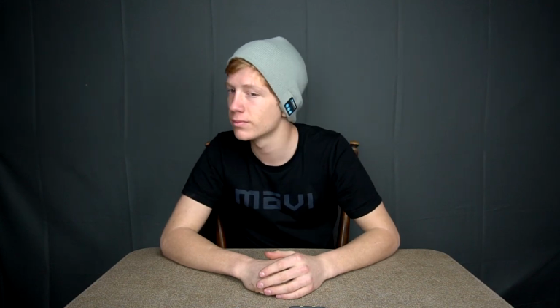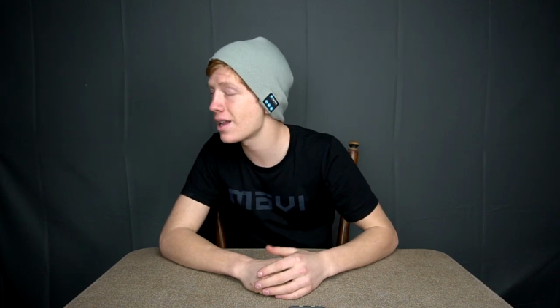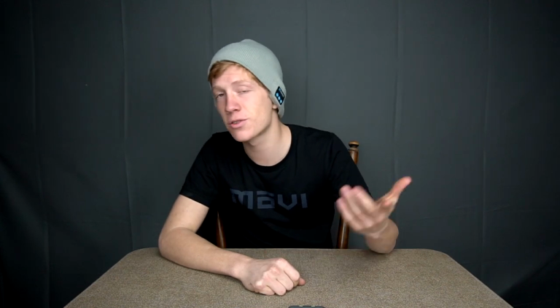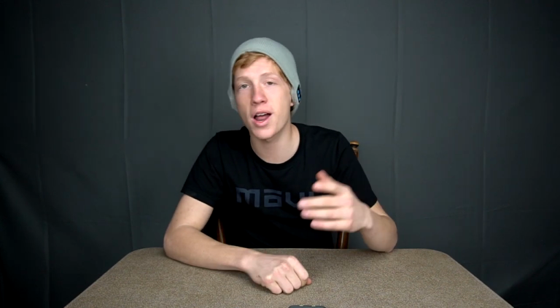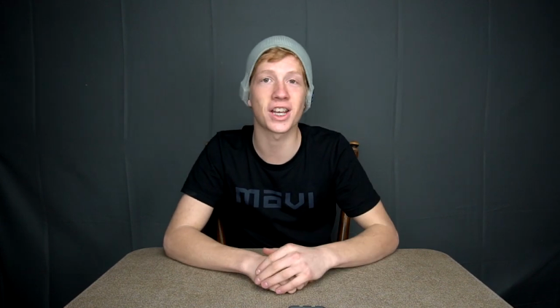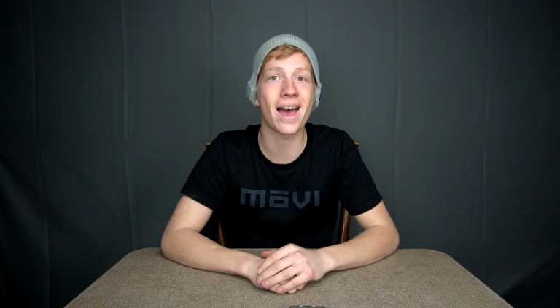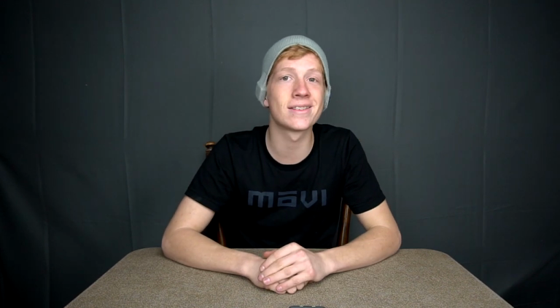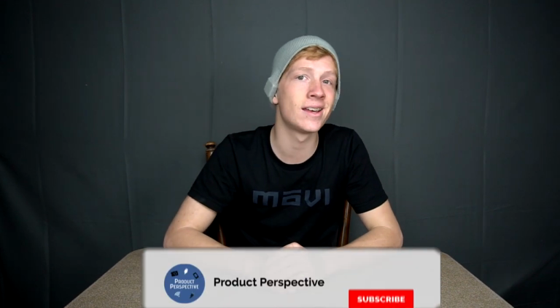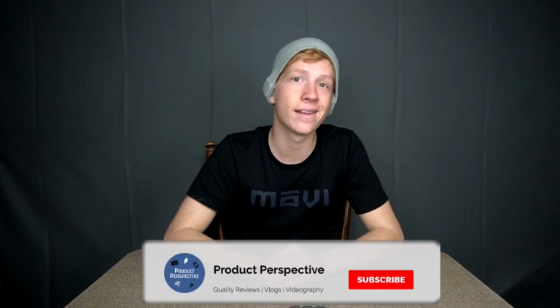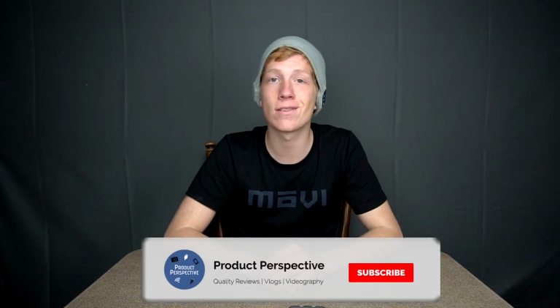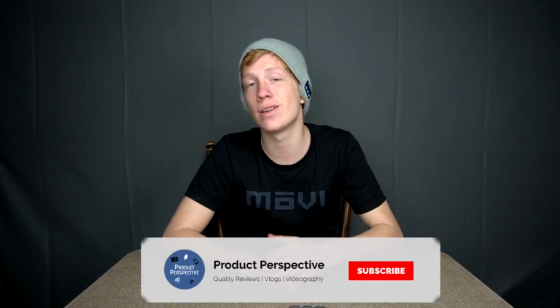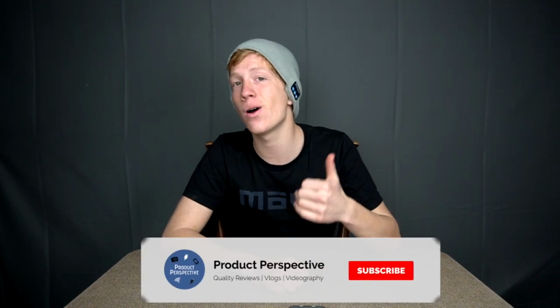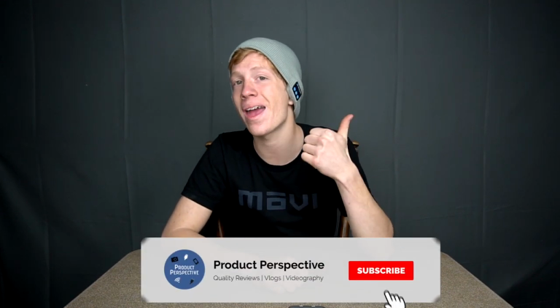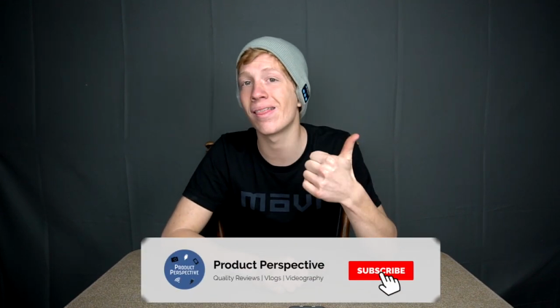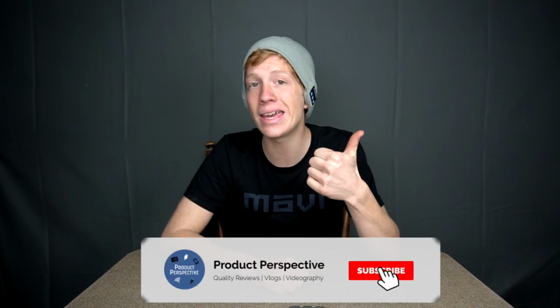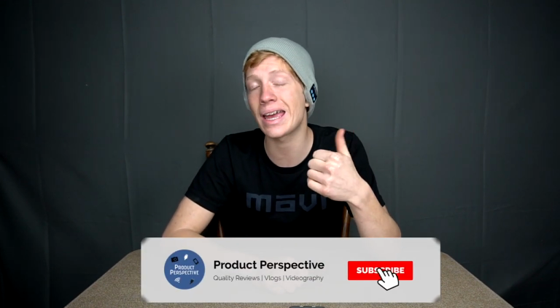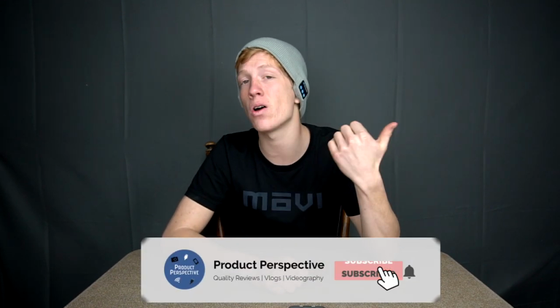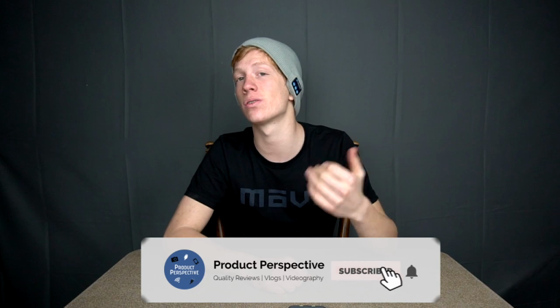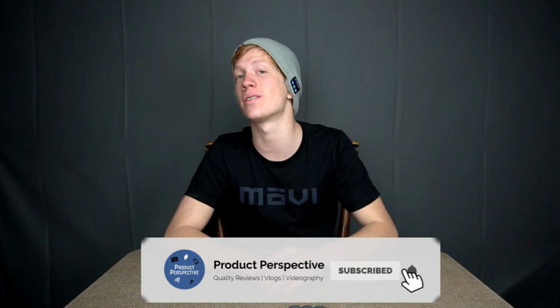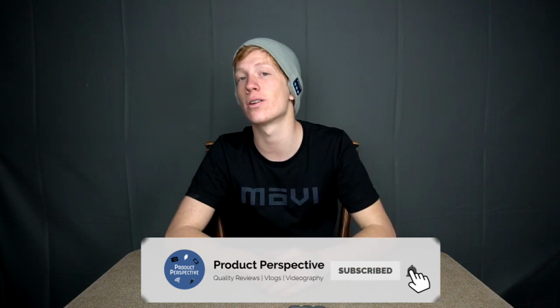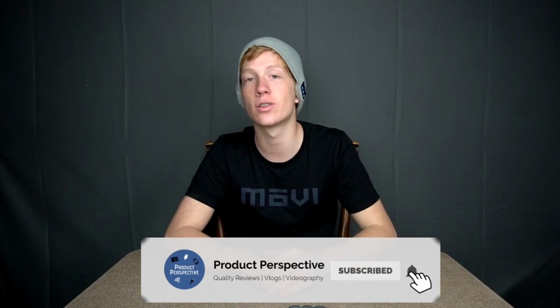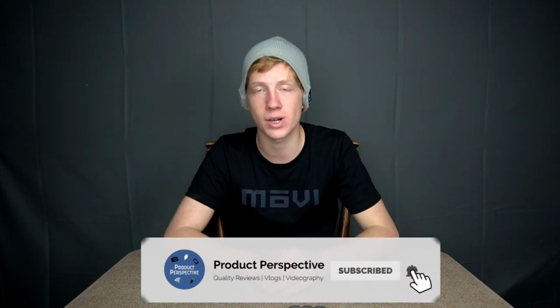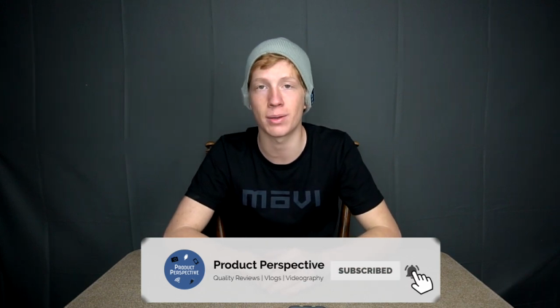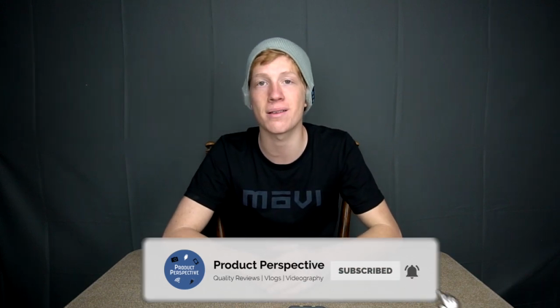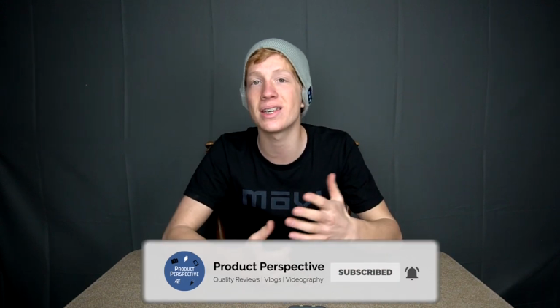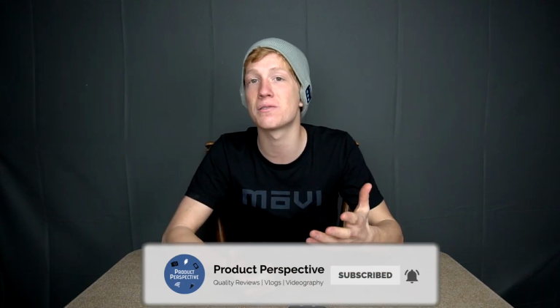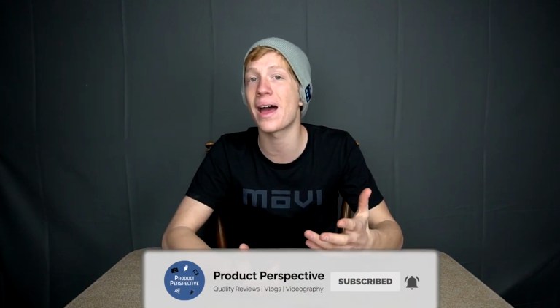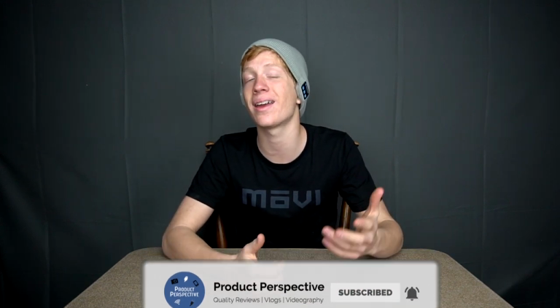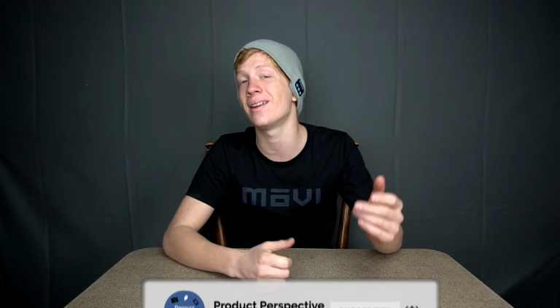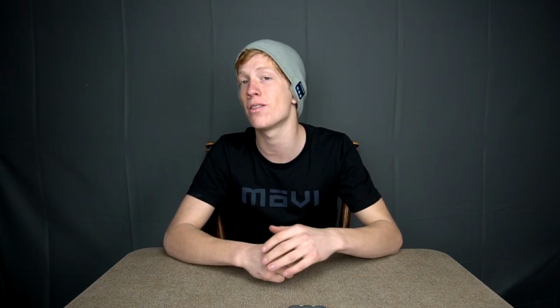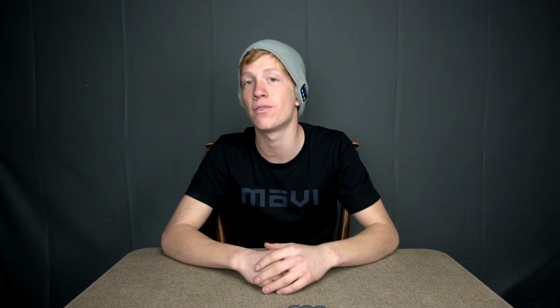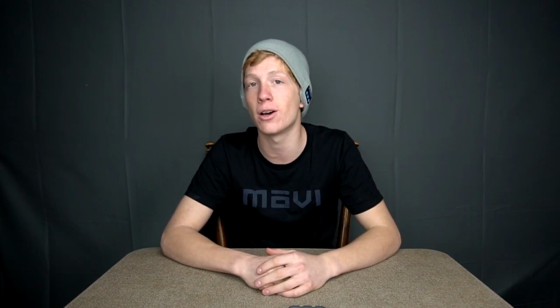Thanks for watching guys. Give this video a like and also consider subscribing. I'll see you guys back in another video.